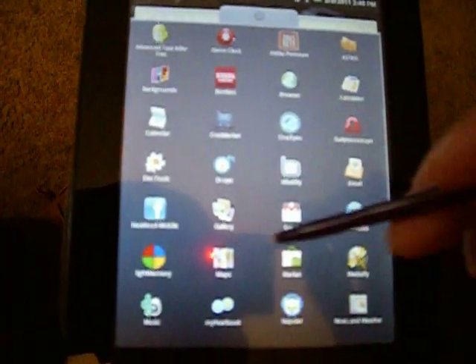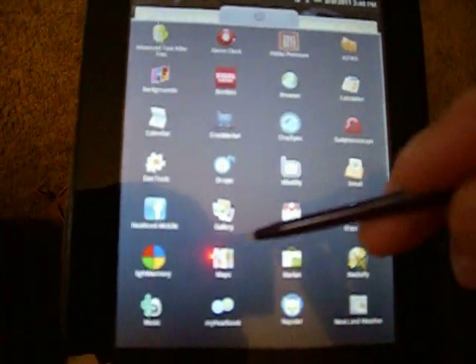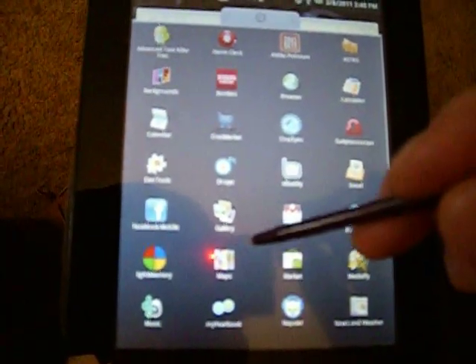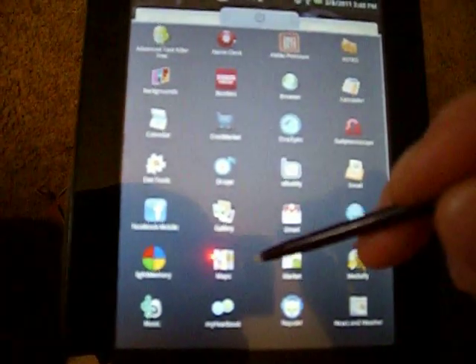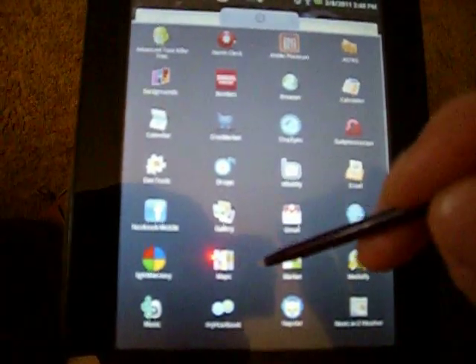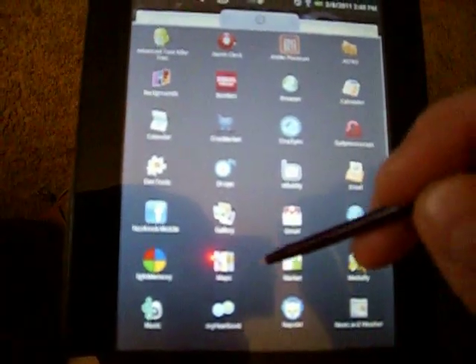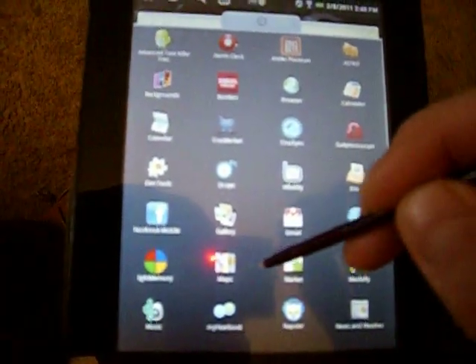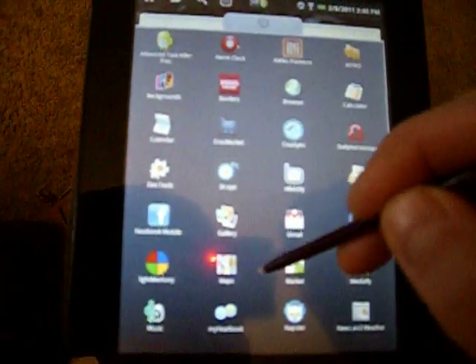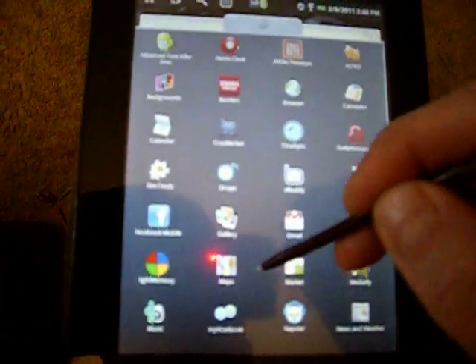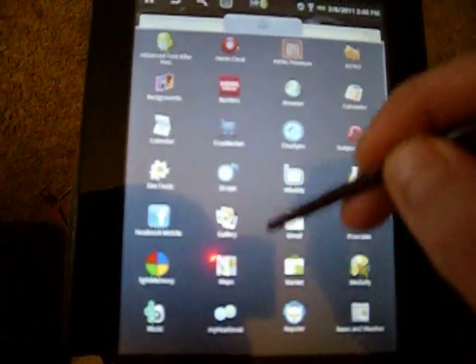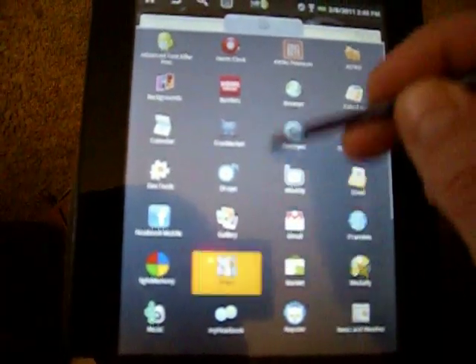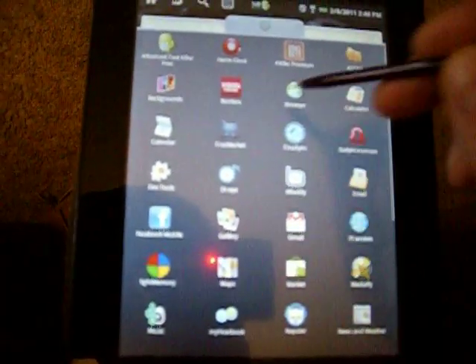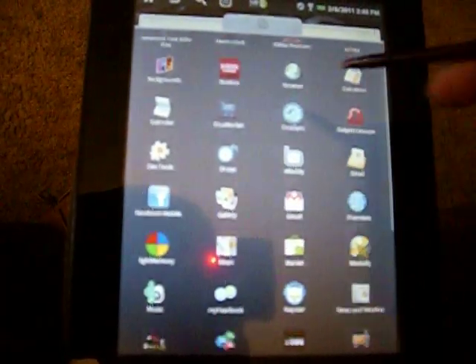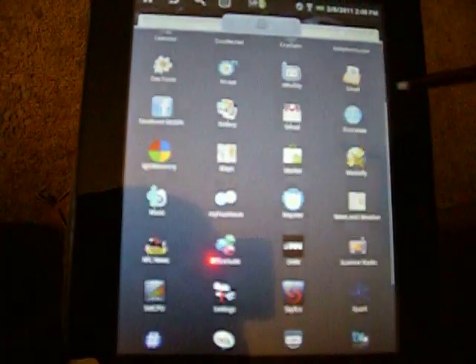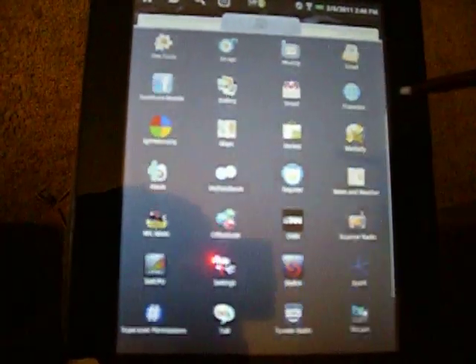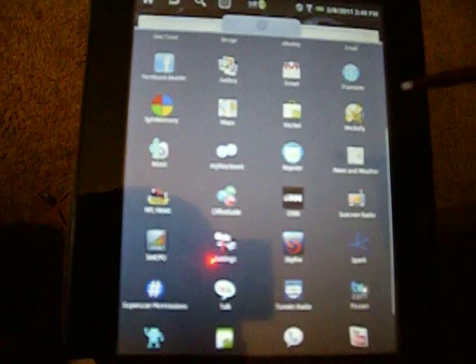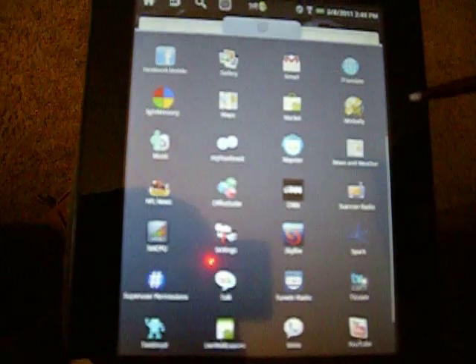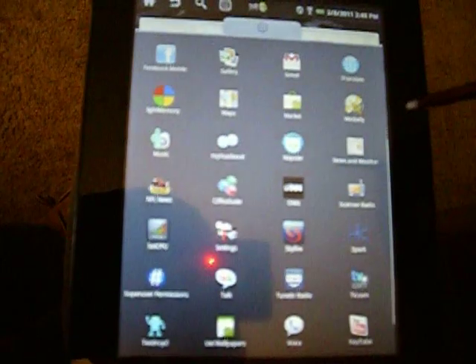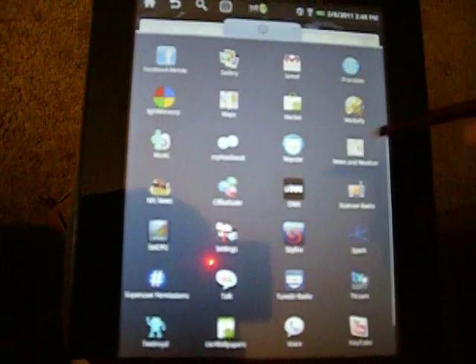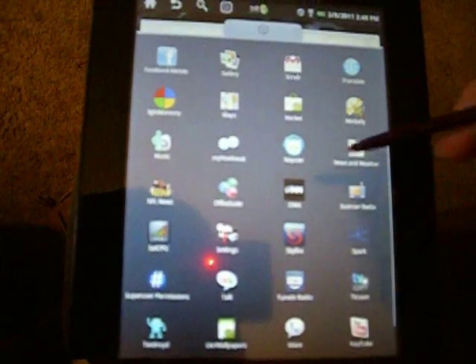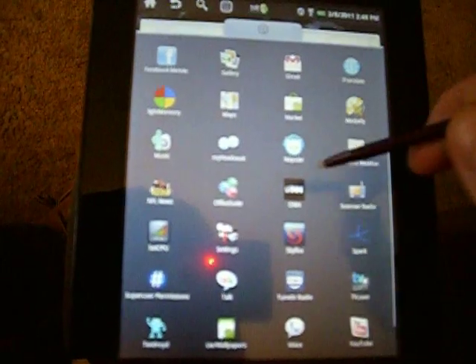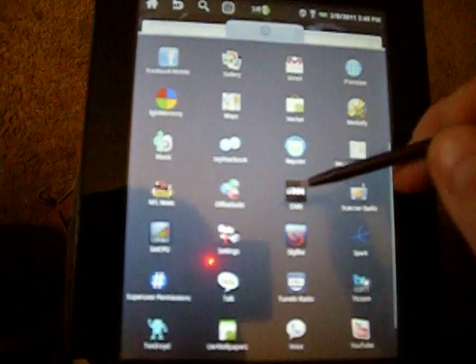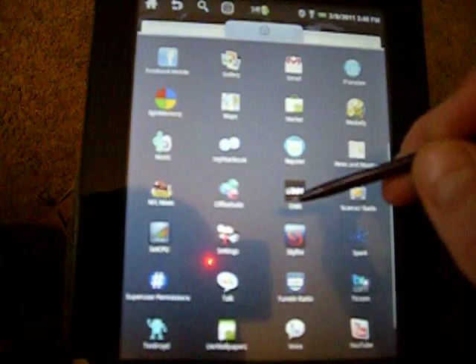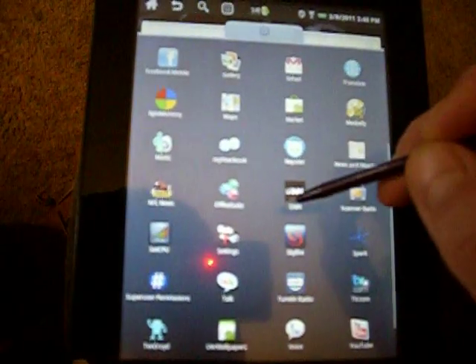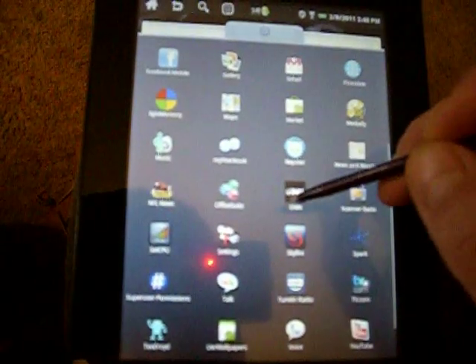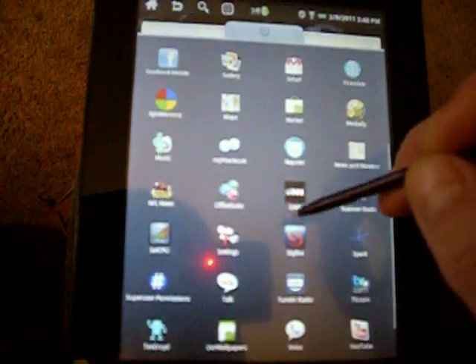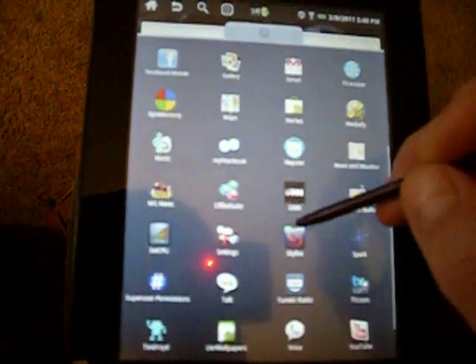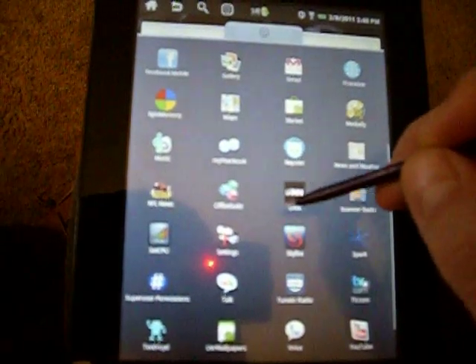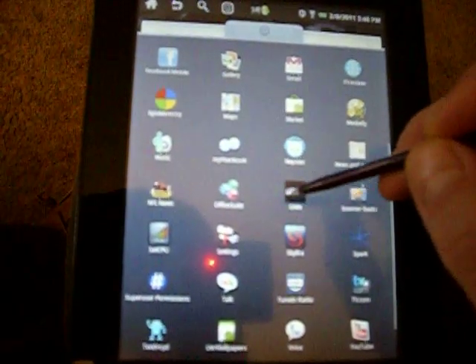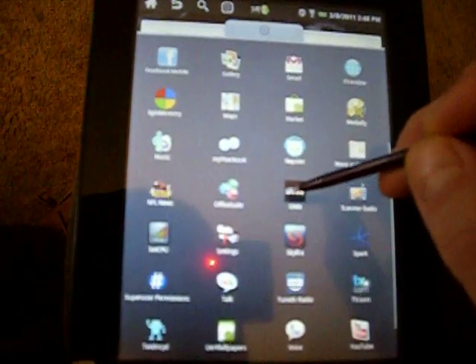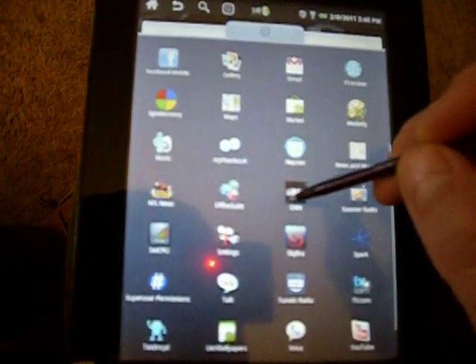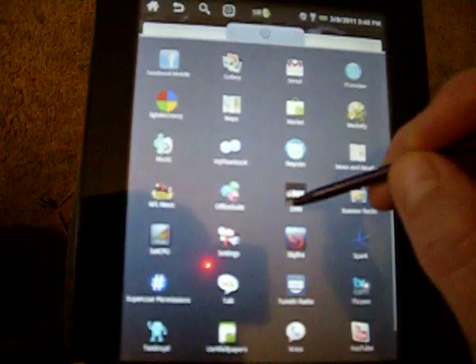I downloaded an app where you can watch videos.